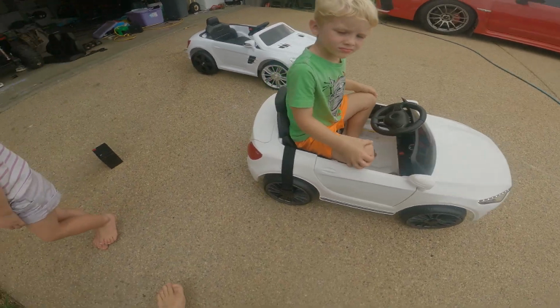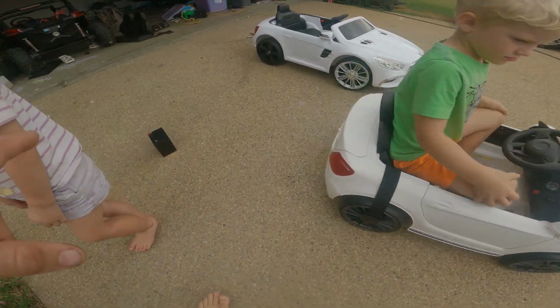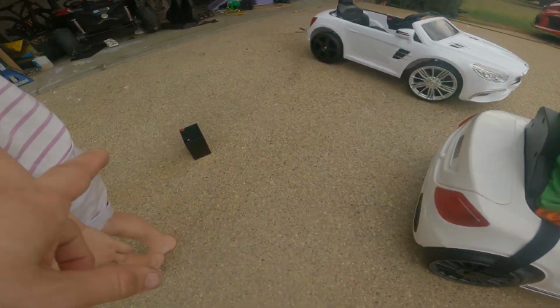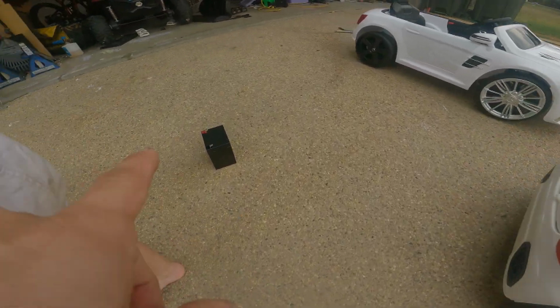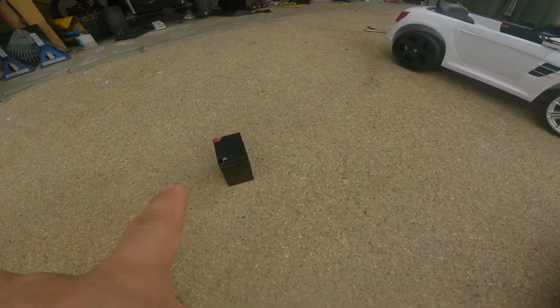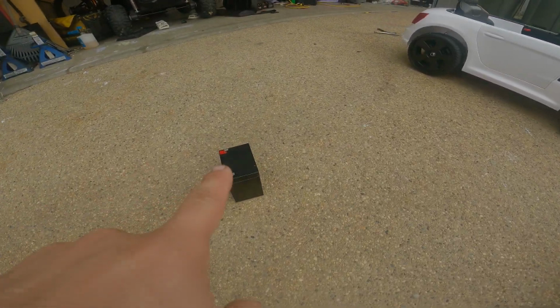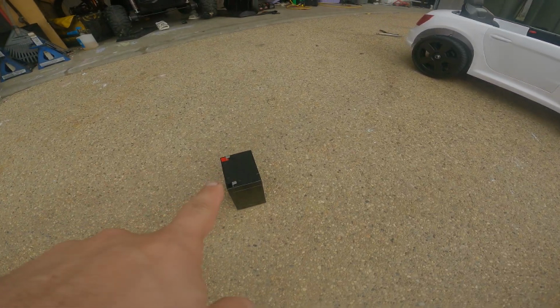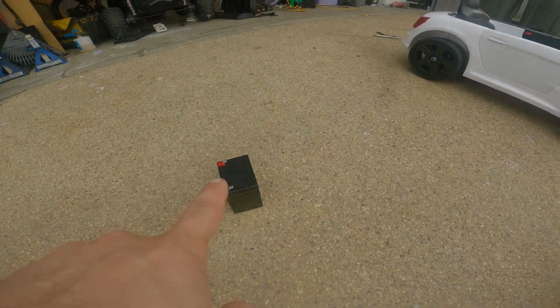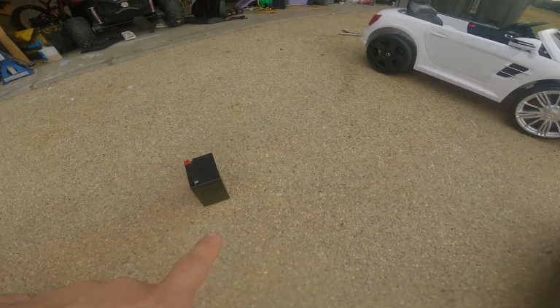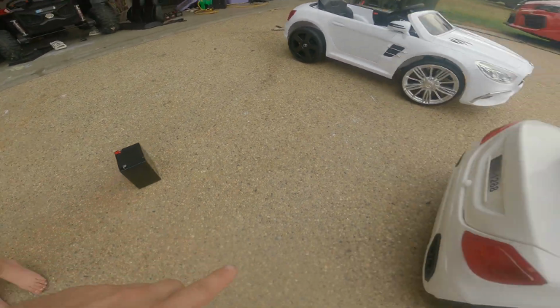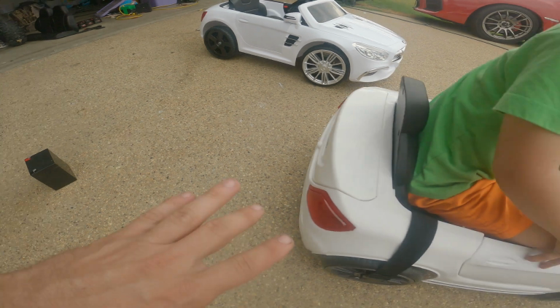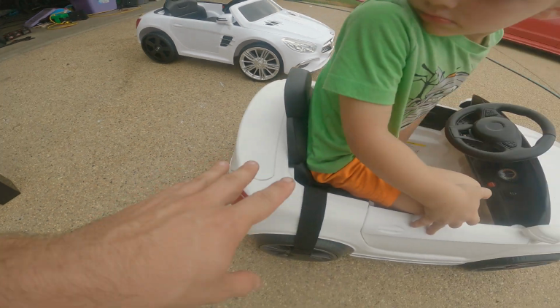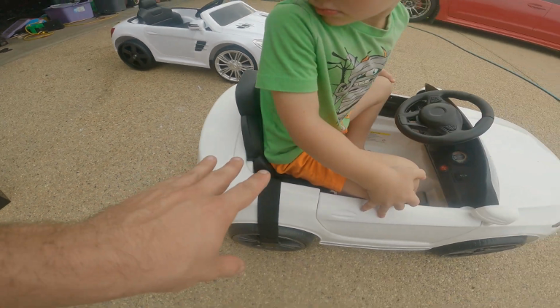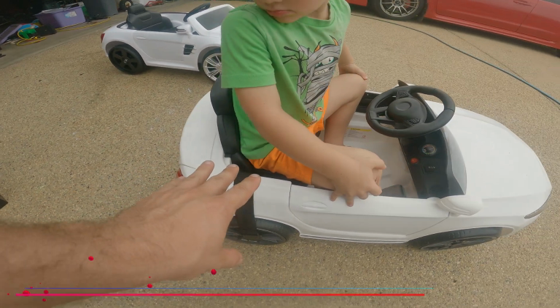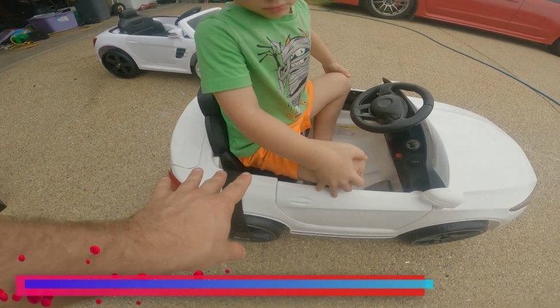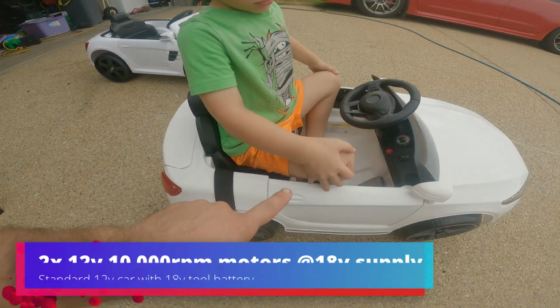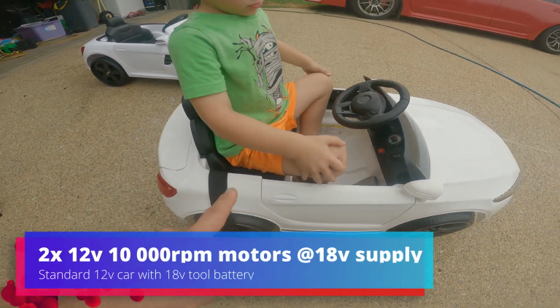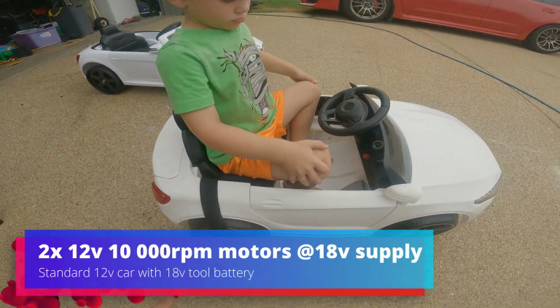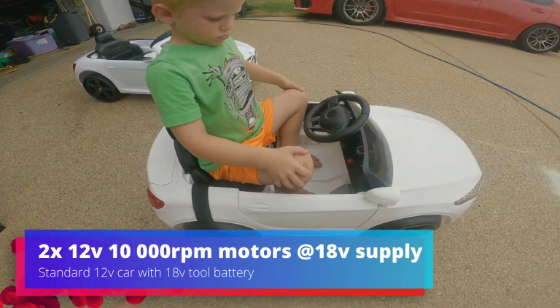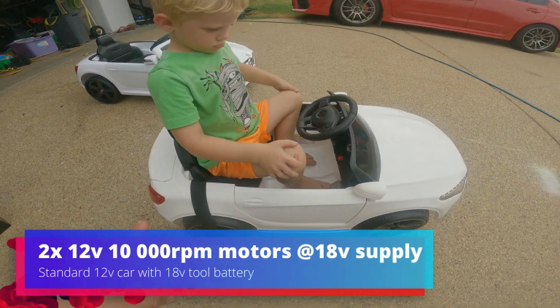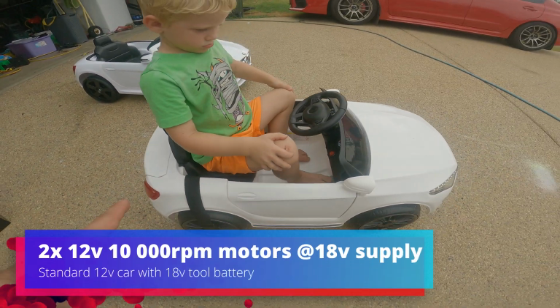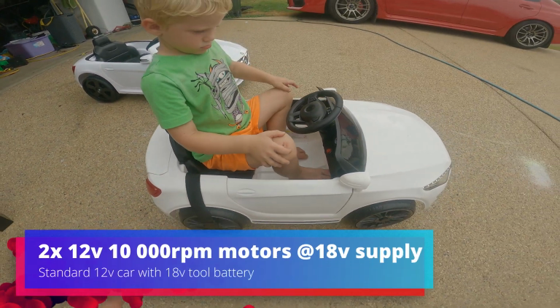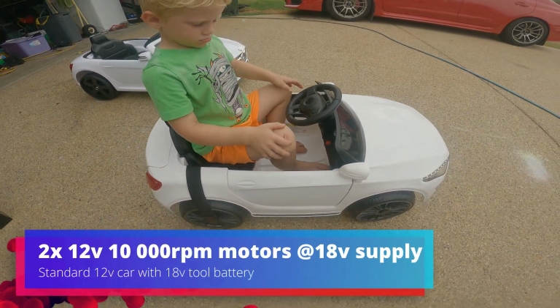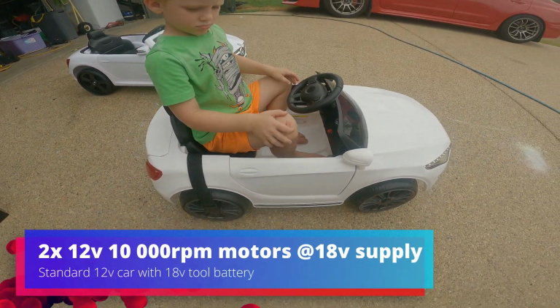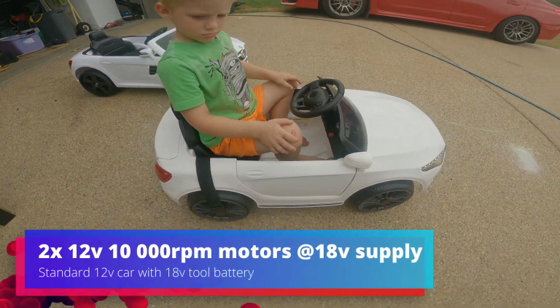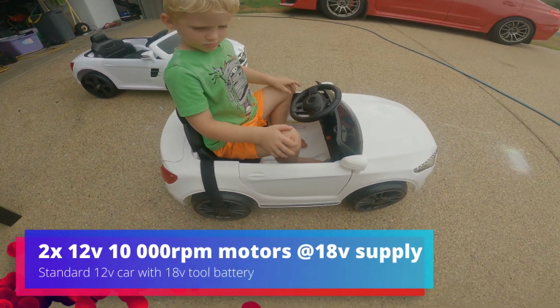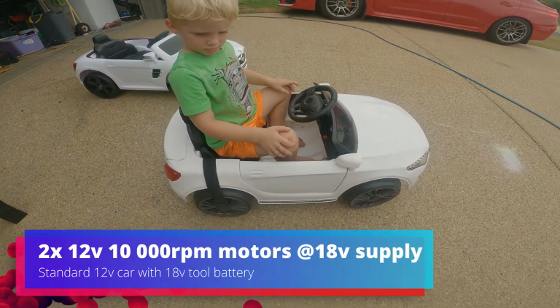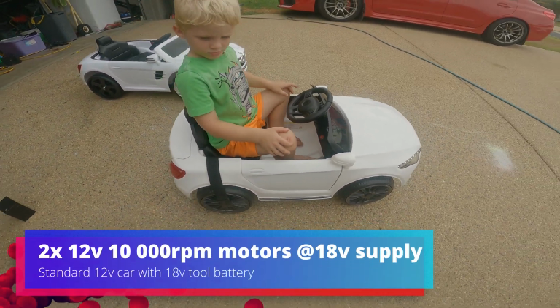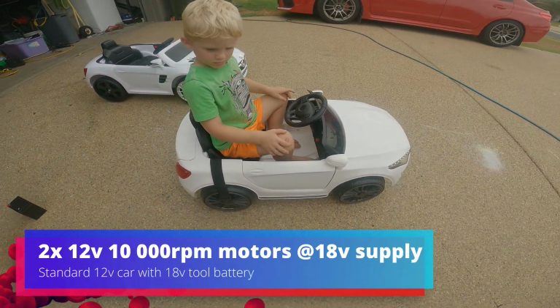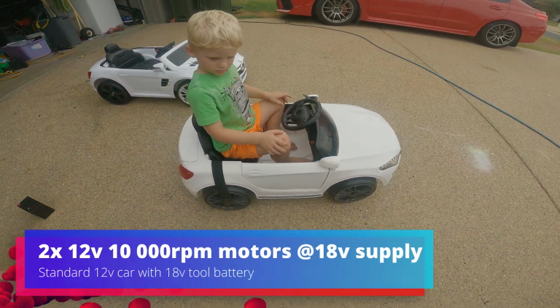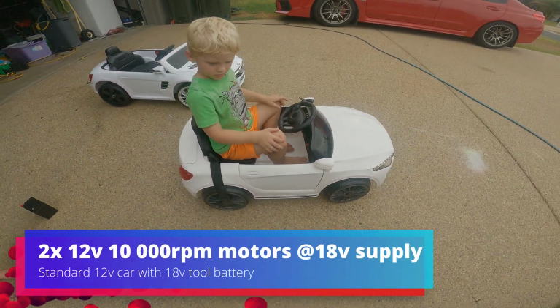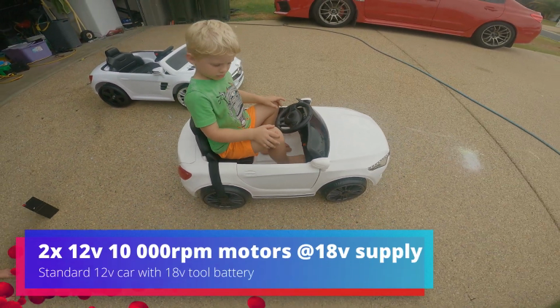Right, so that's your standard 12 volt run on the ground. 18 volt is in the car now - they're just a walkie battery. Give it a run mate.